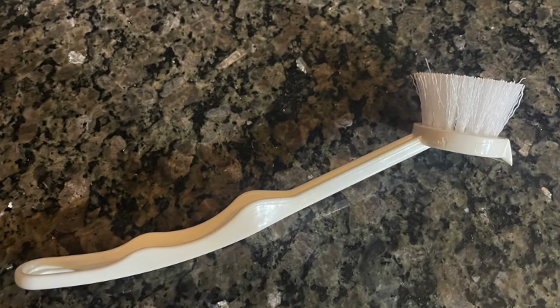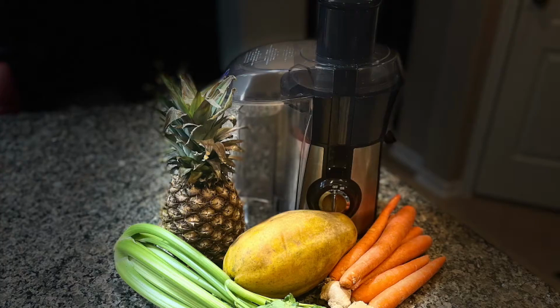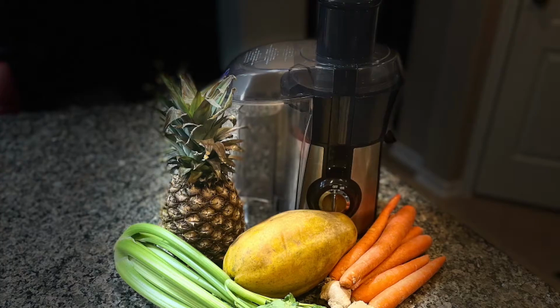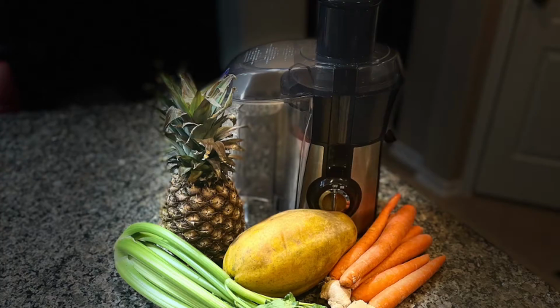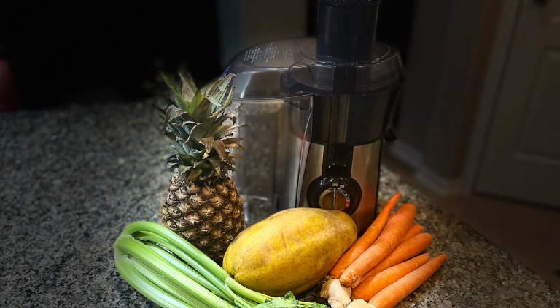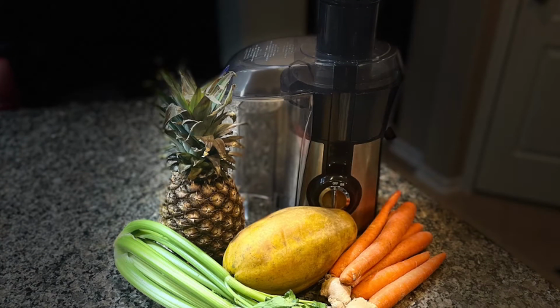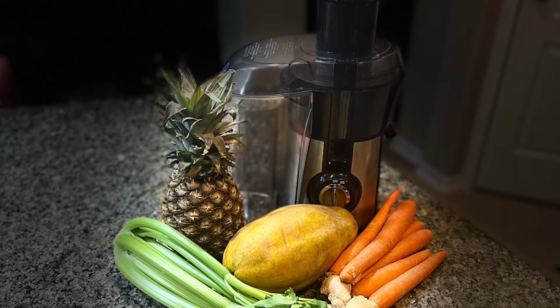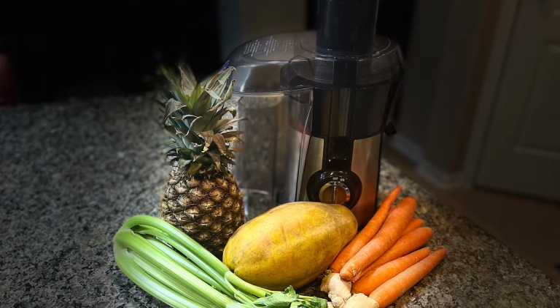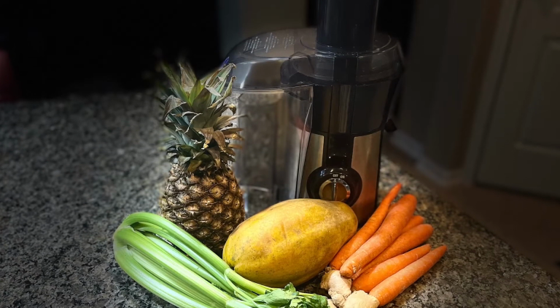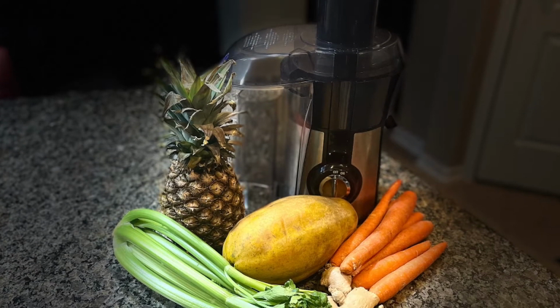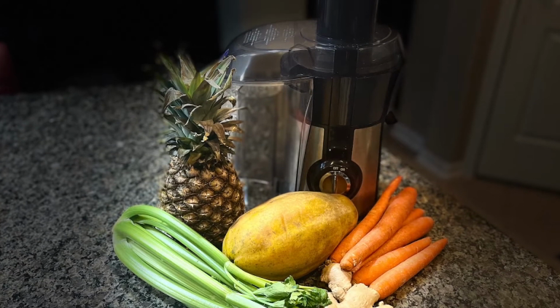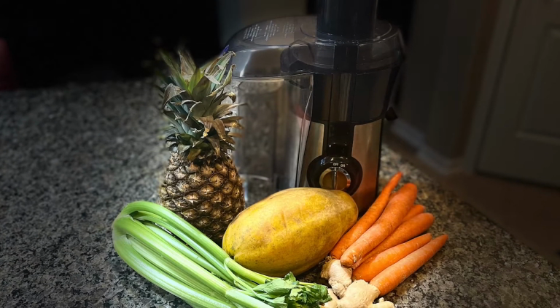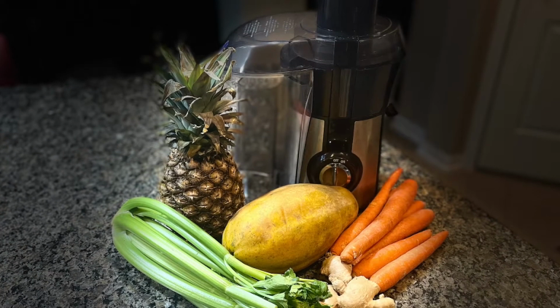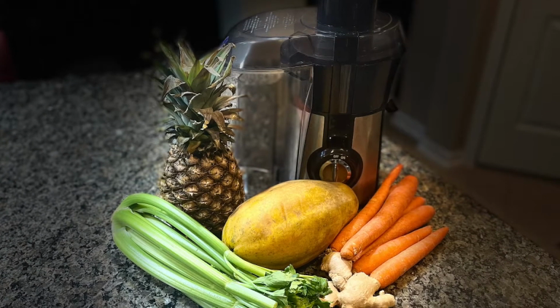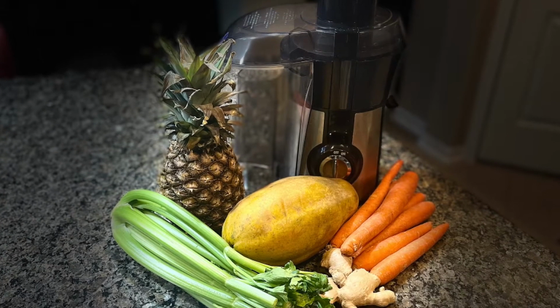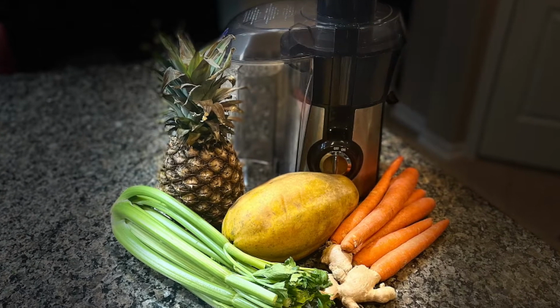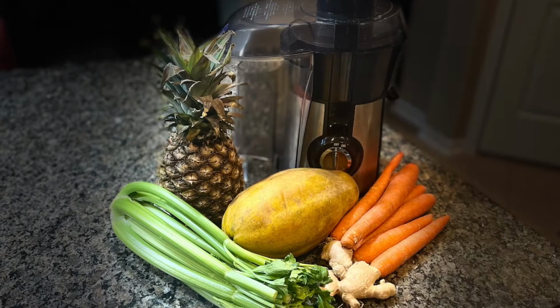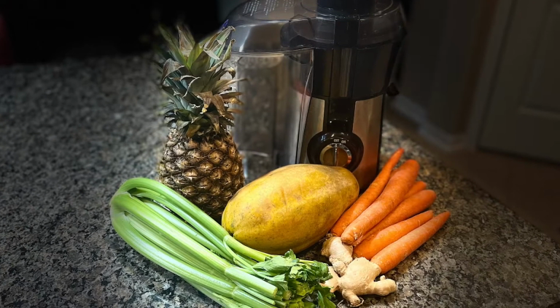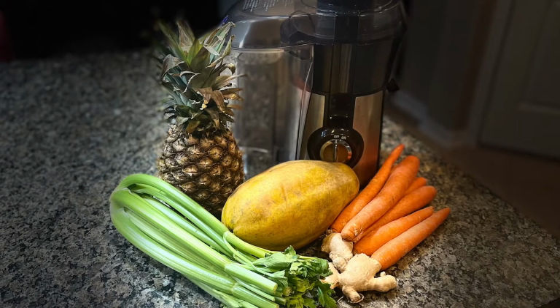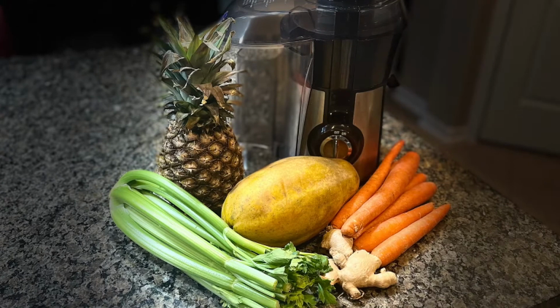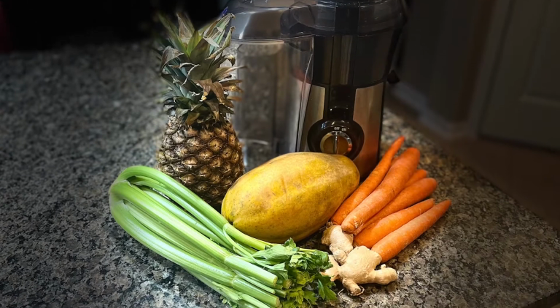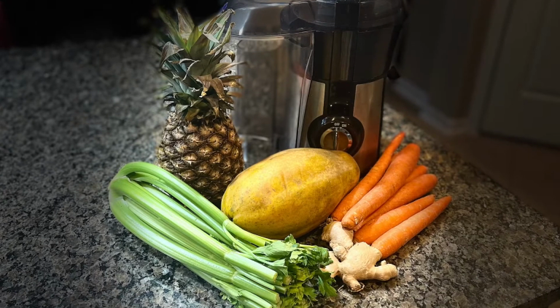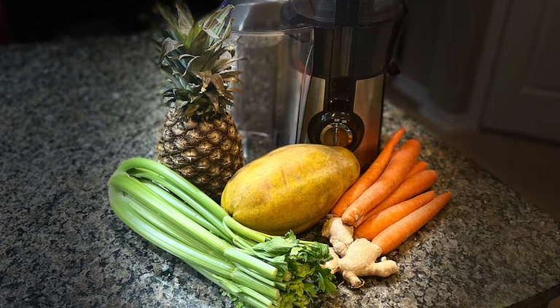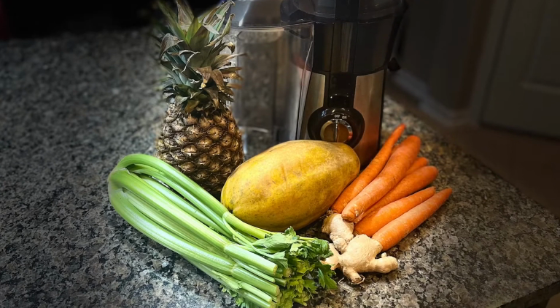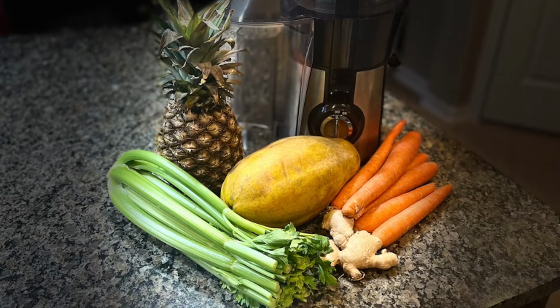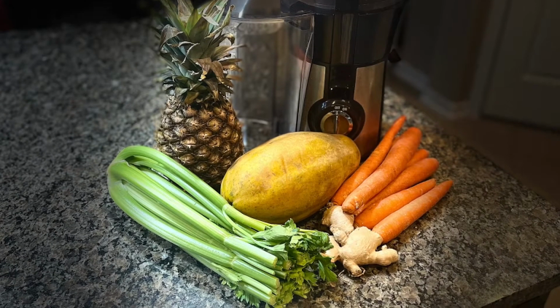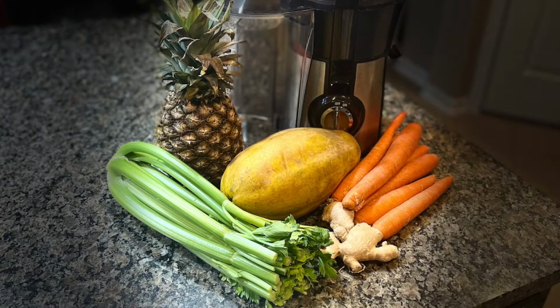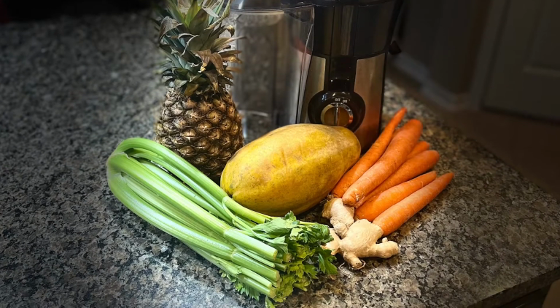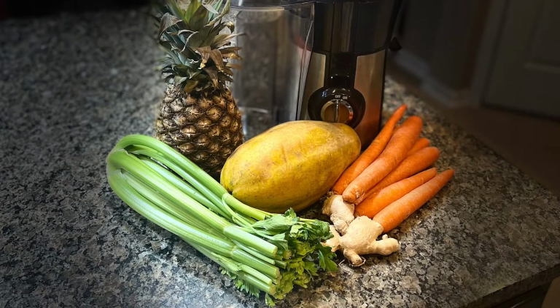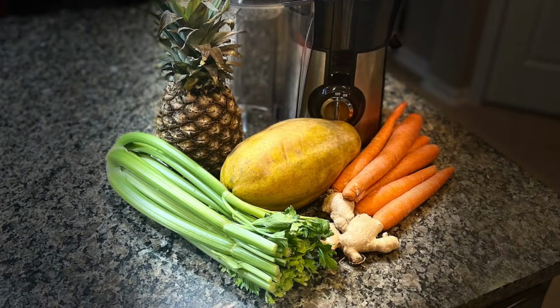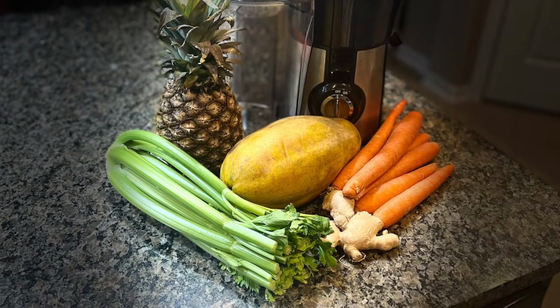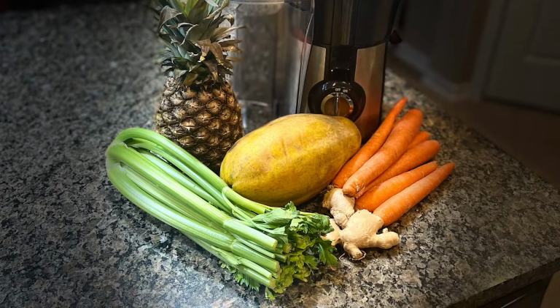In this recipe I'm using pineapple, papaya, celery, carrots, and some ginger.